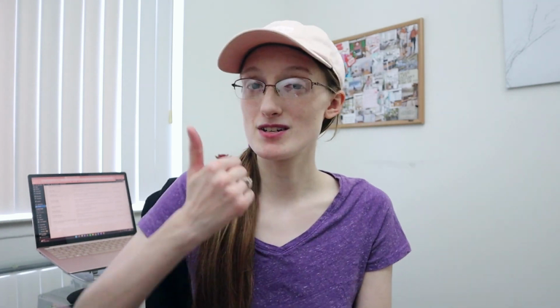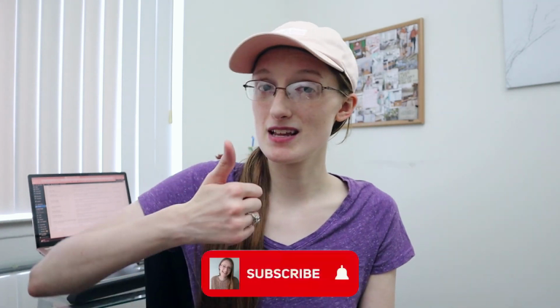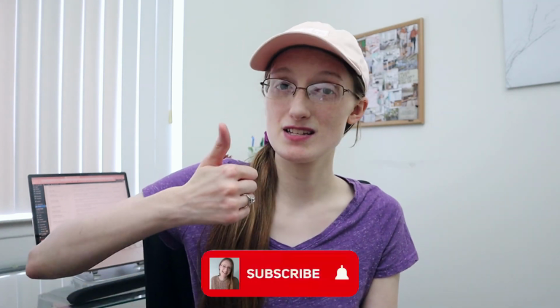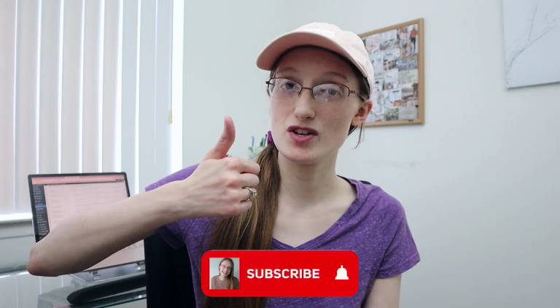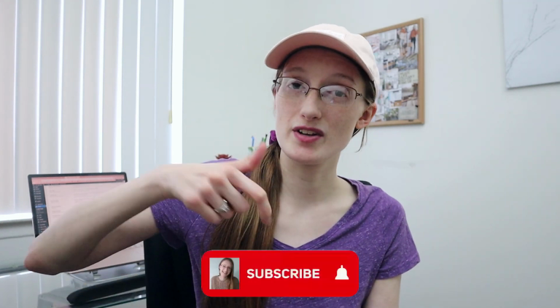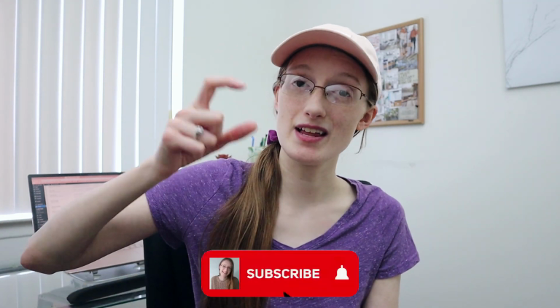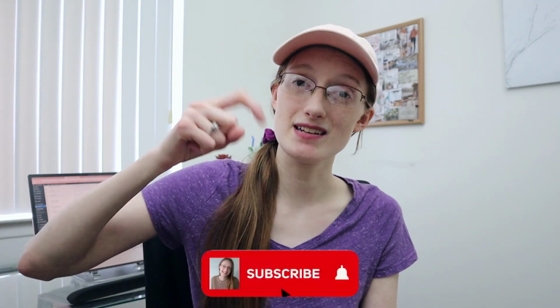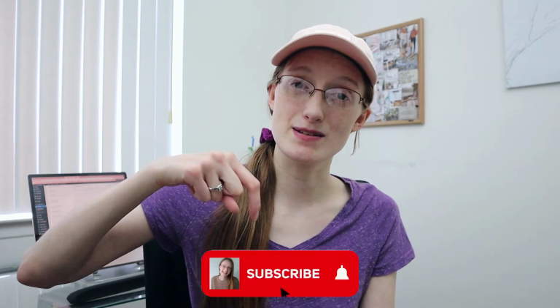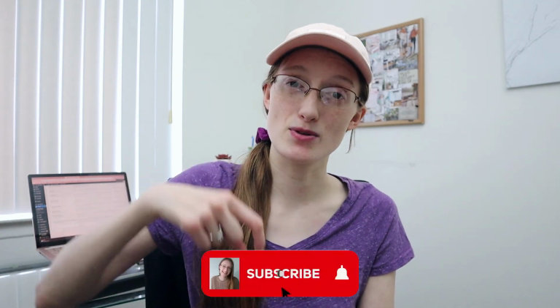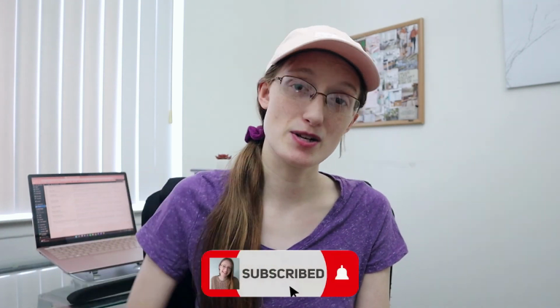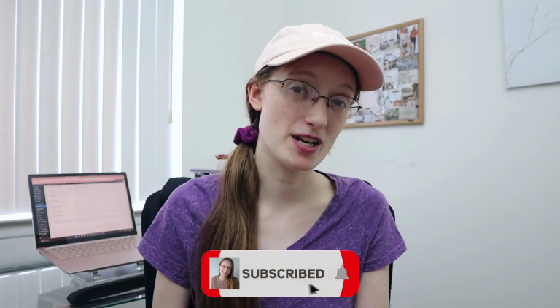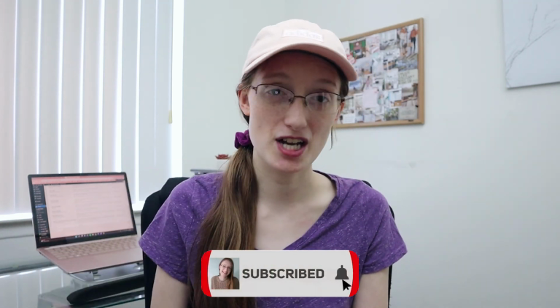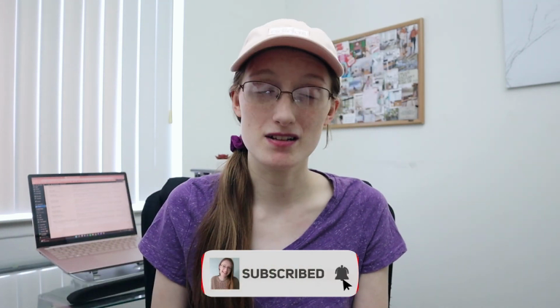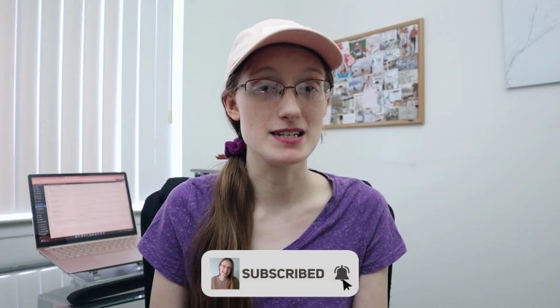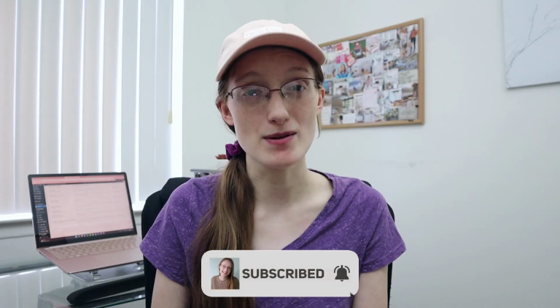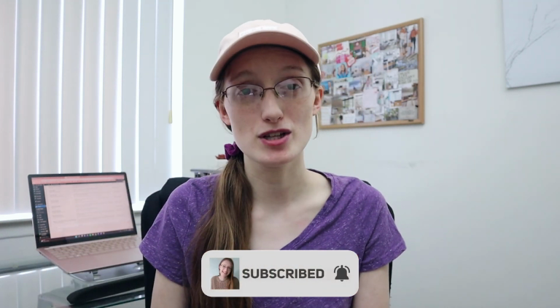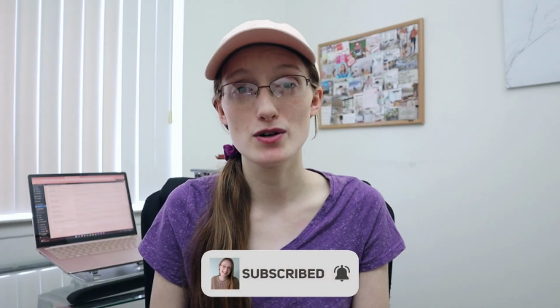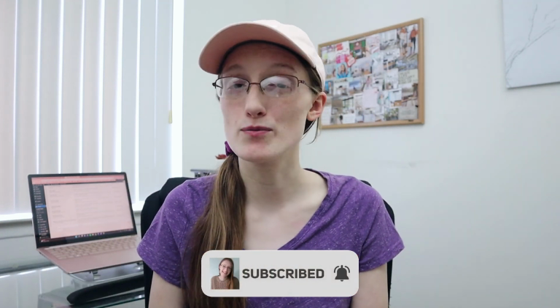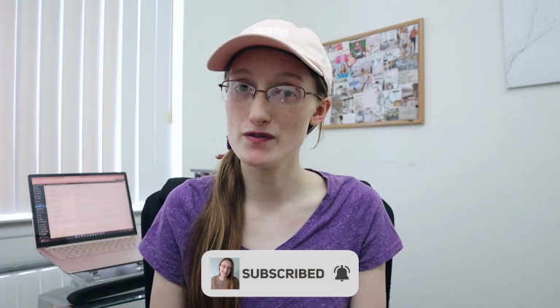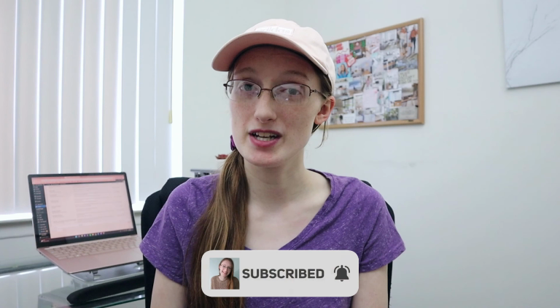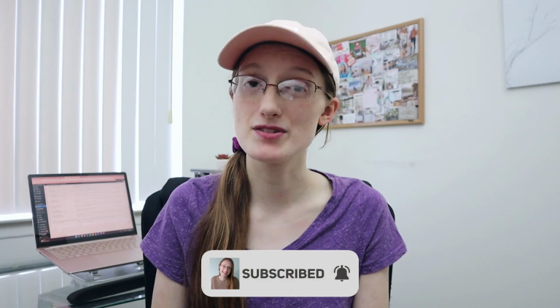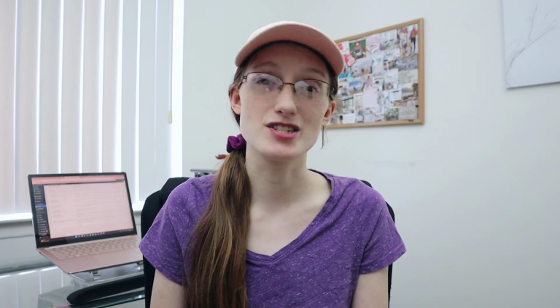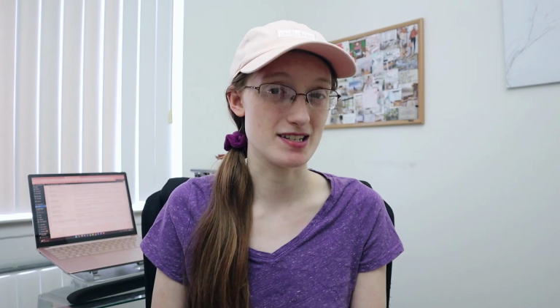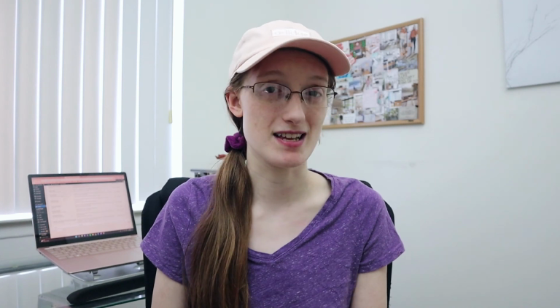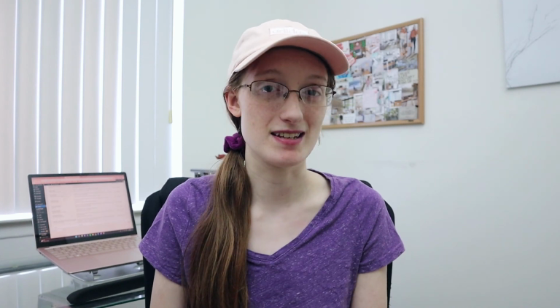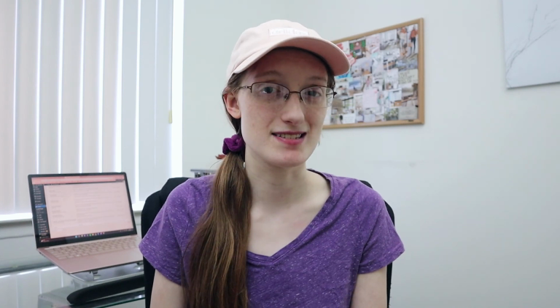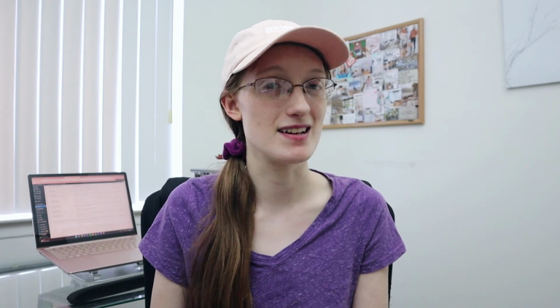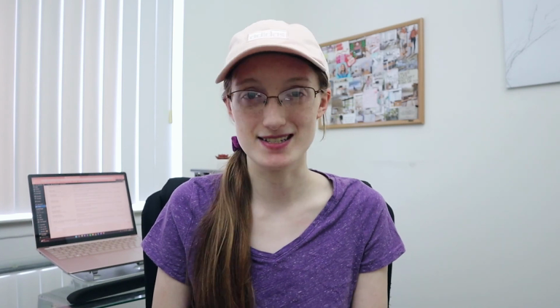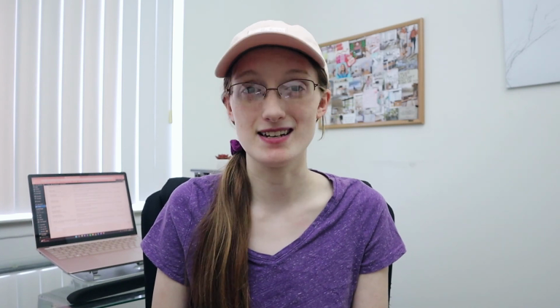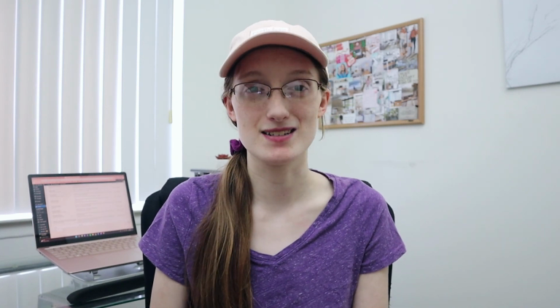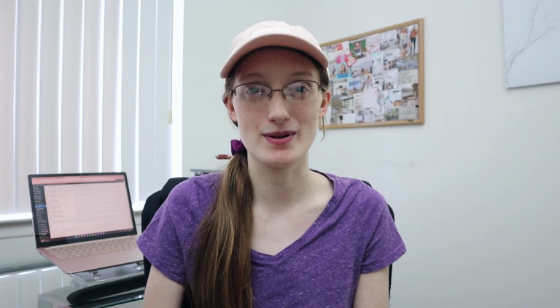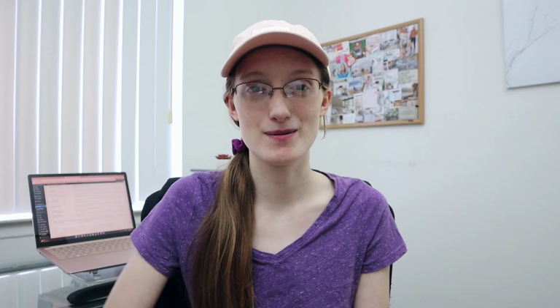Make sure to like this video and subscribe to my channel down below for more videos just like this. I'll see you next week!